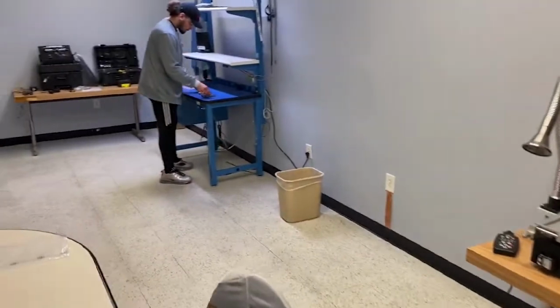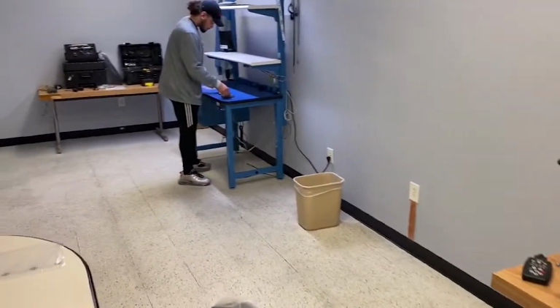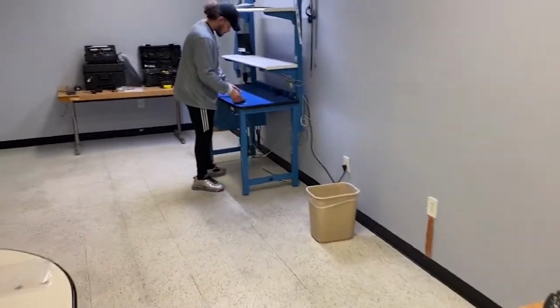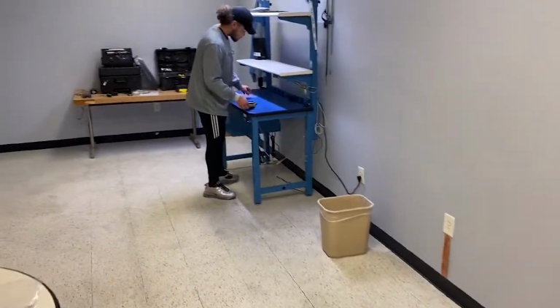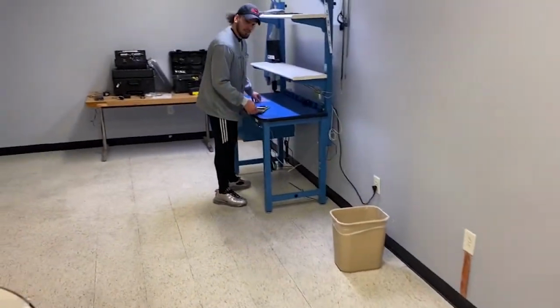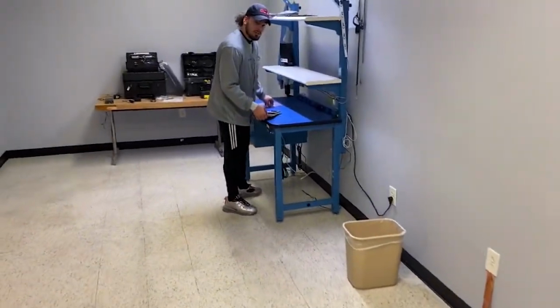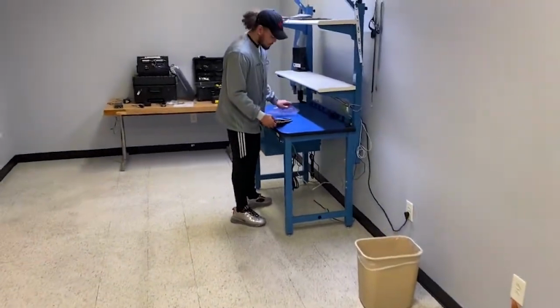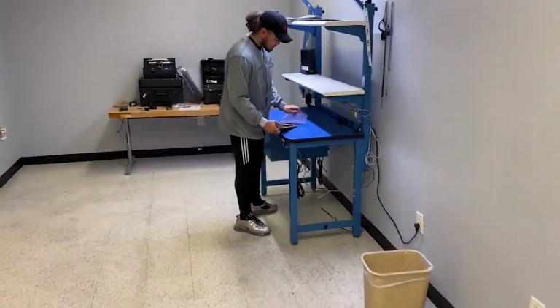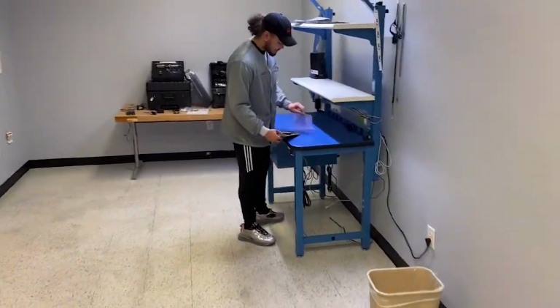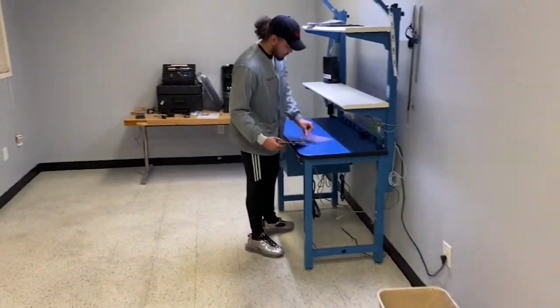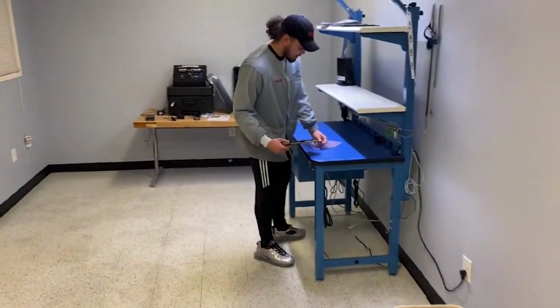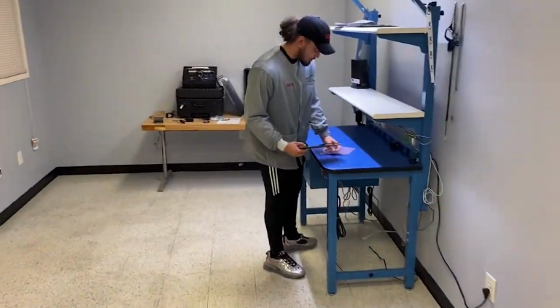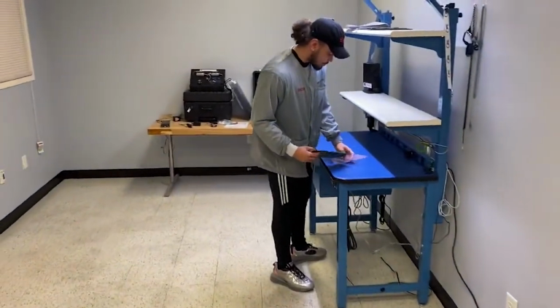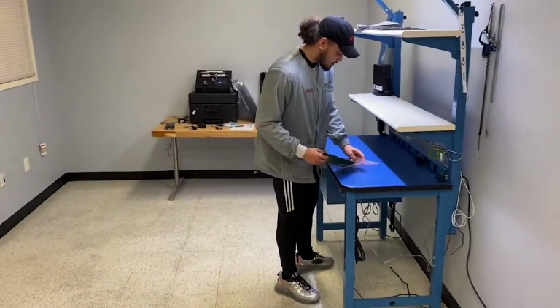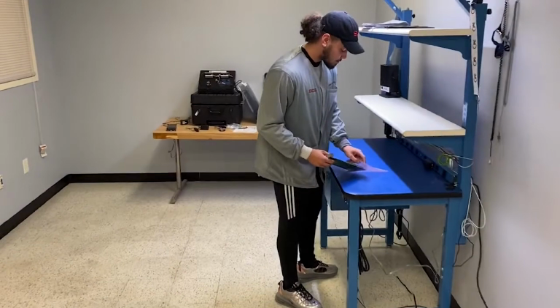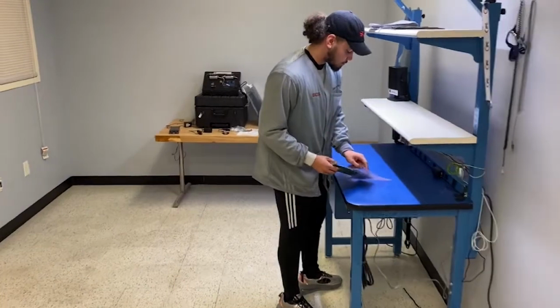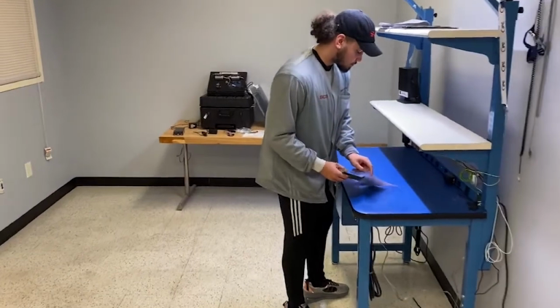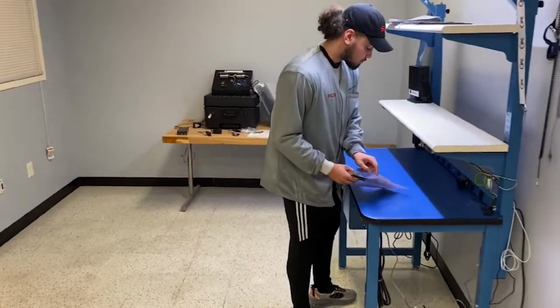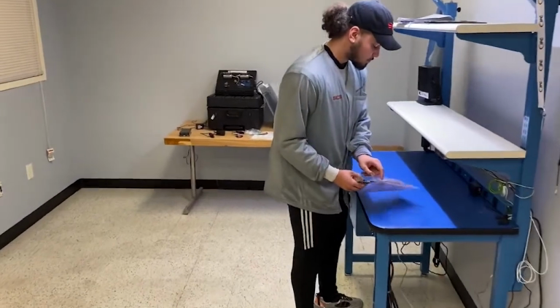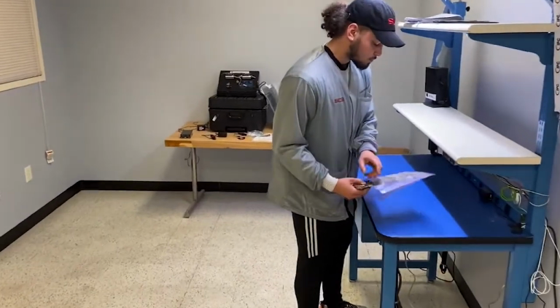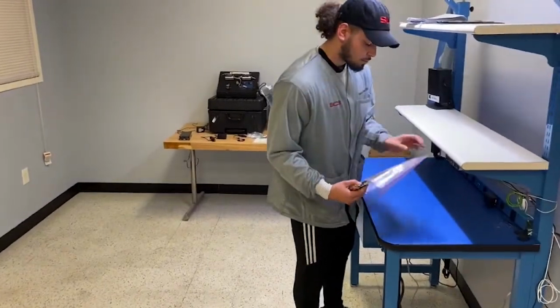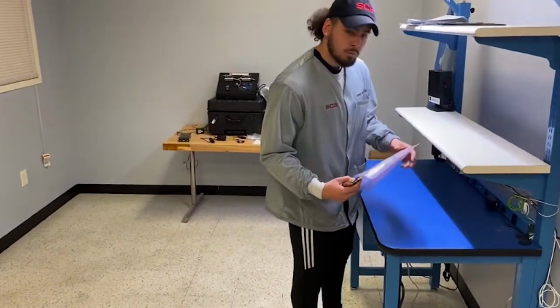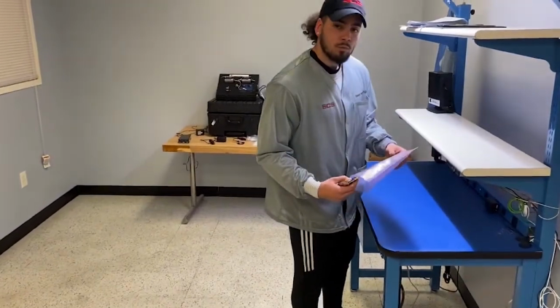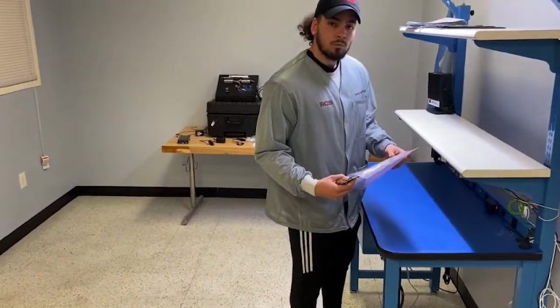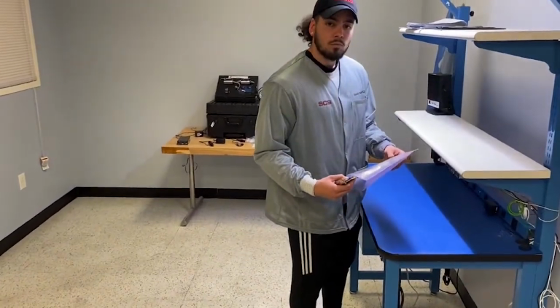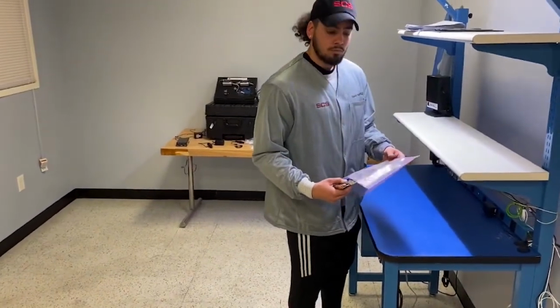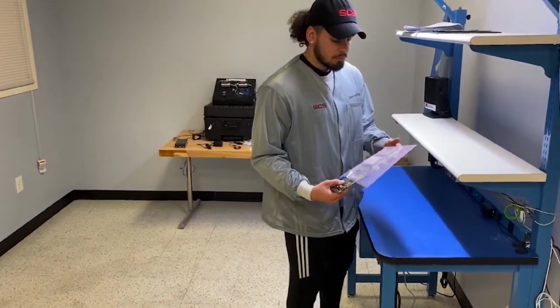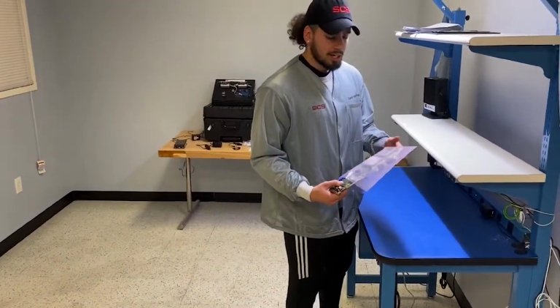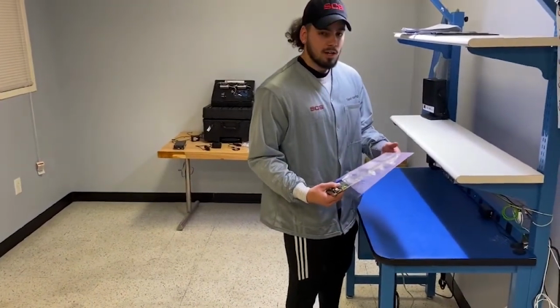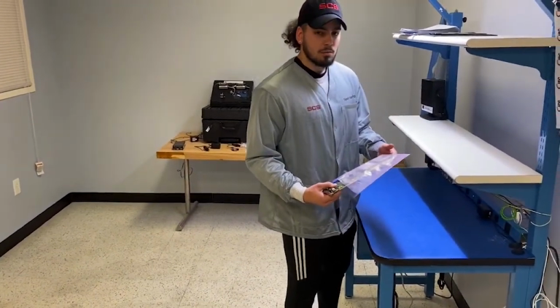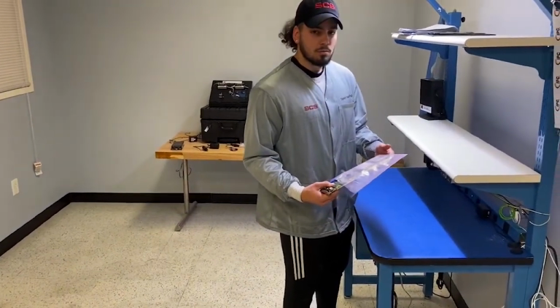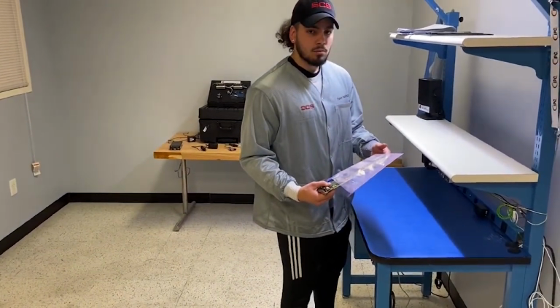What's up, Trey? Not much, just getting ready to get these units out. Whoa, whoa, whoa. What are you doing? Packing it out. In what?